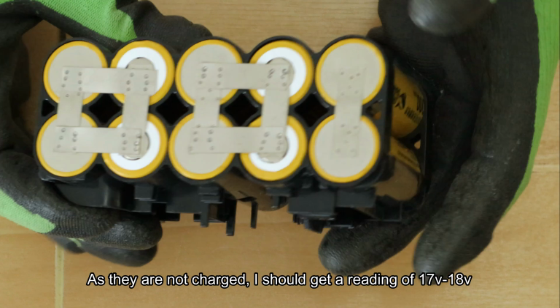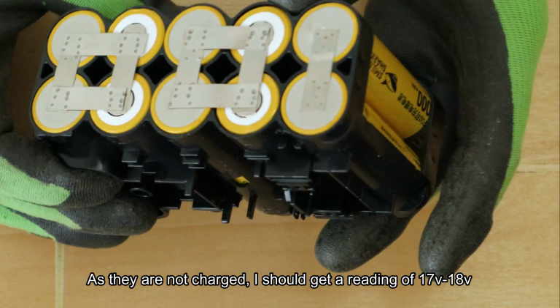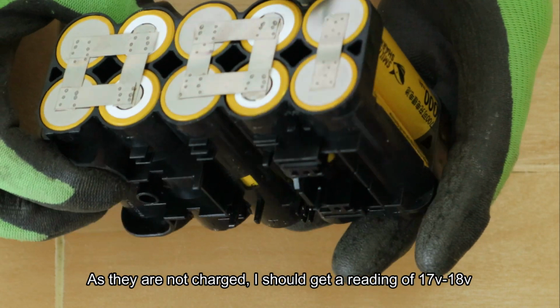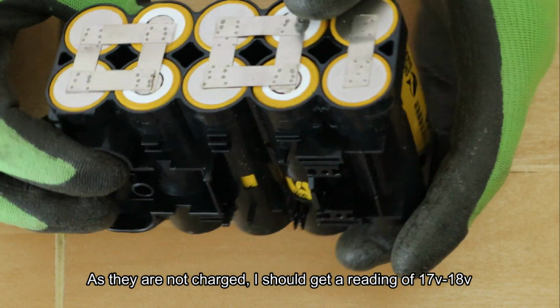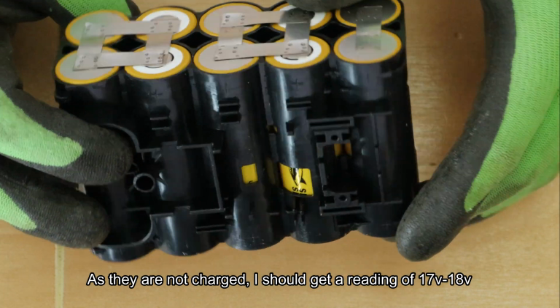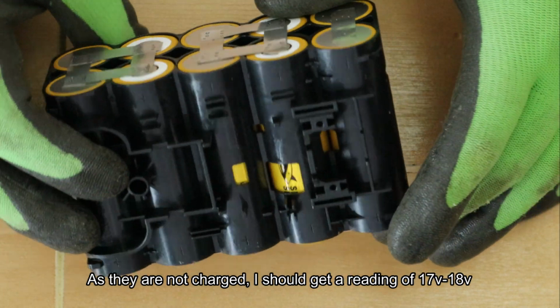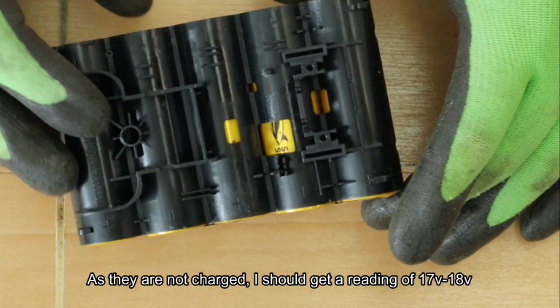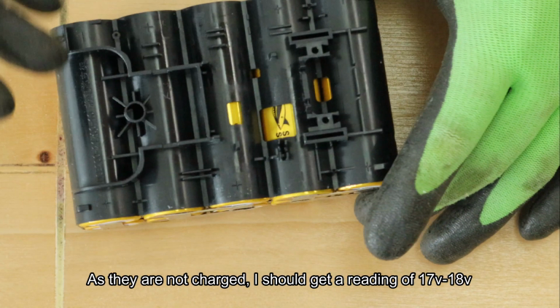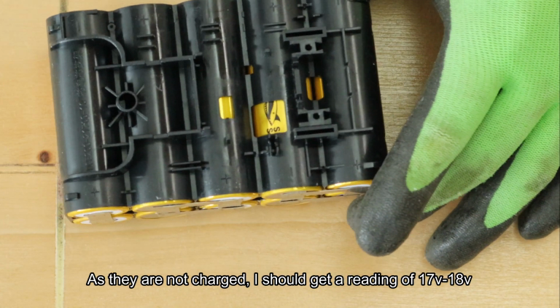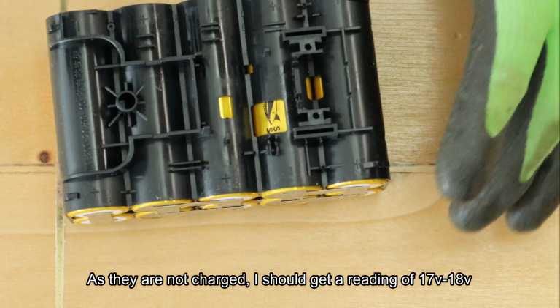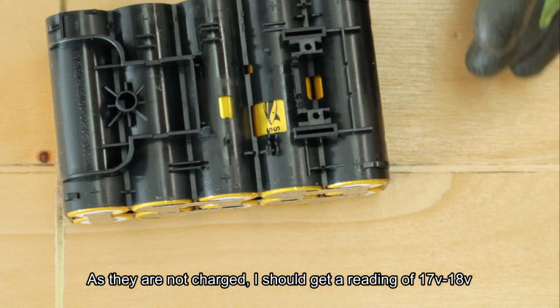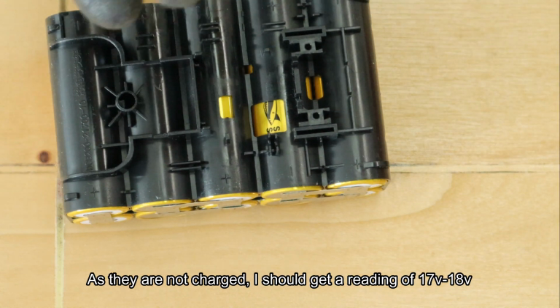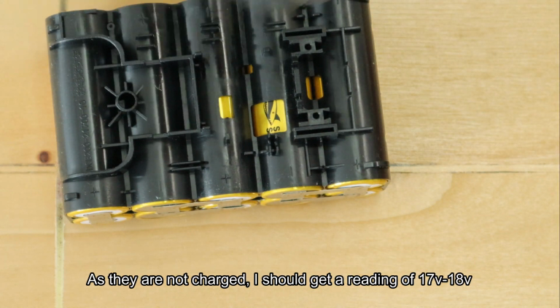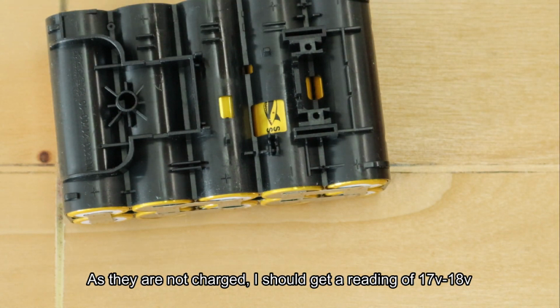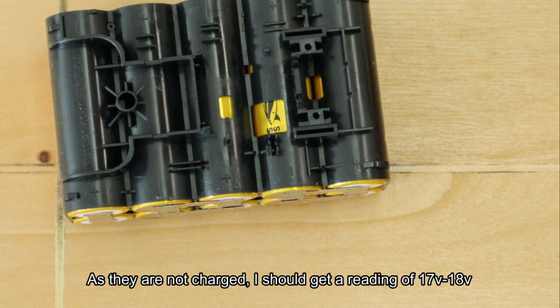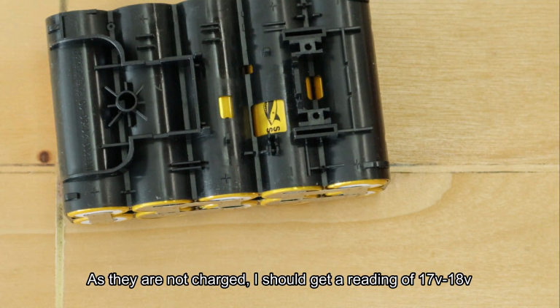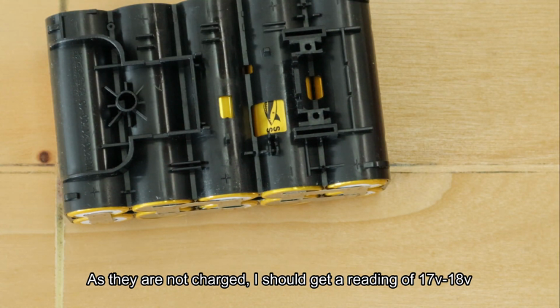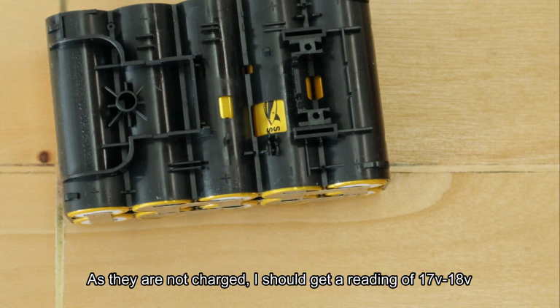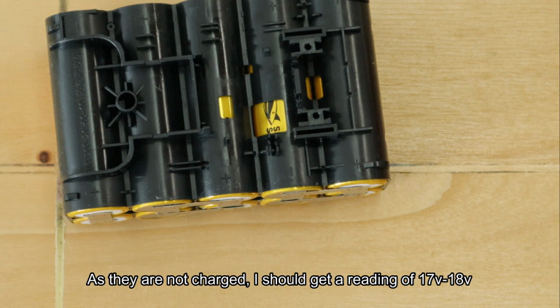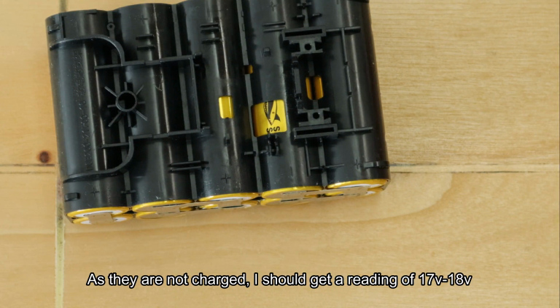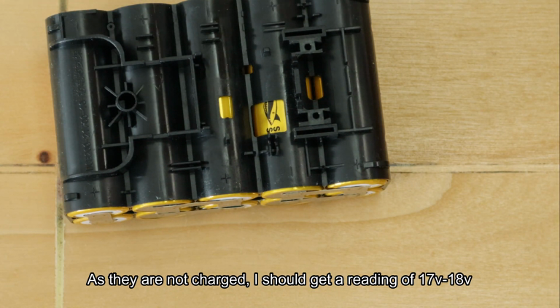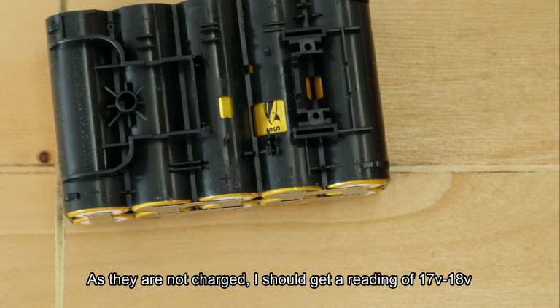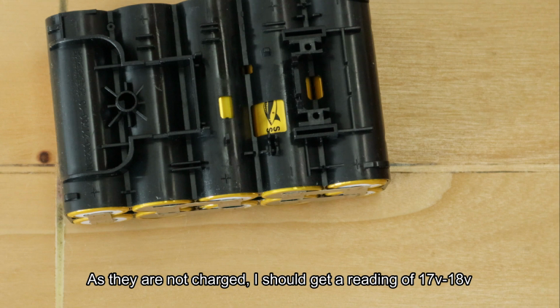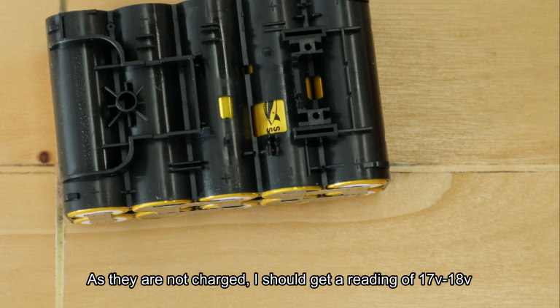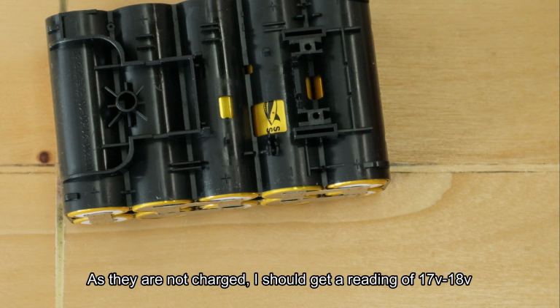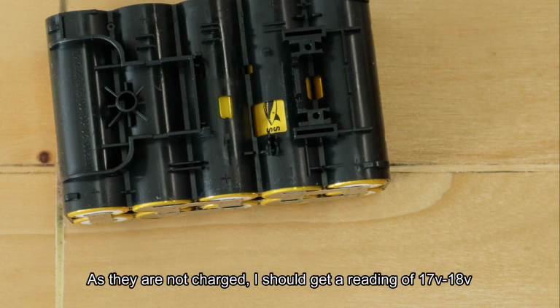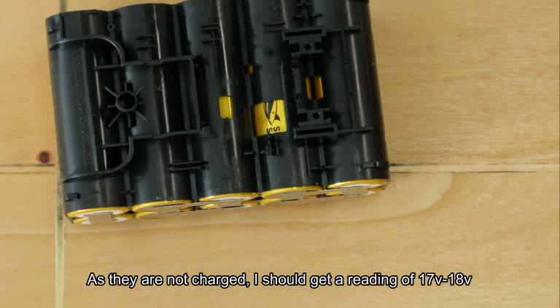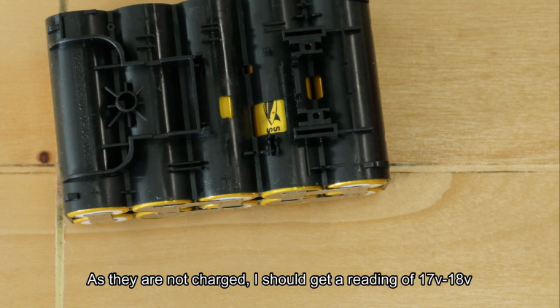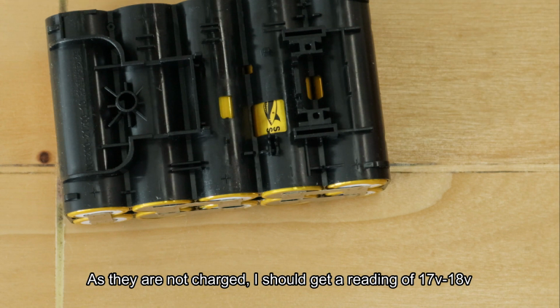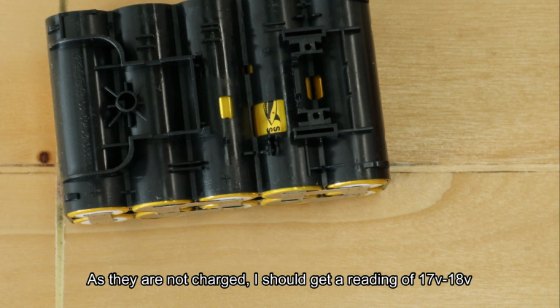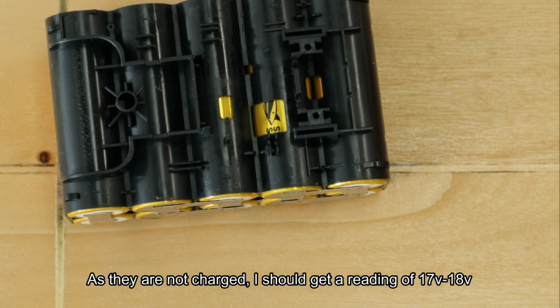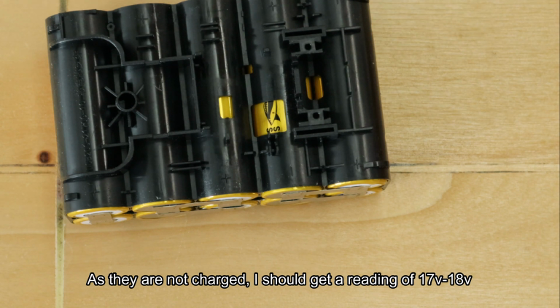Voilà, just like that - they're tapped in pairs, so now we're going to link up the batteries in series per group. In theory, because they're not fully charged, I should get around 17-18 volts.